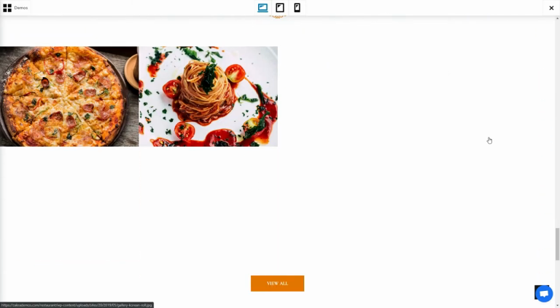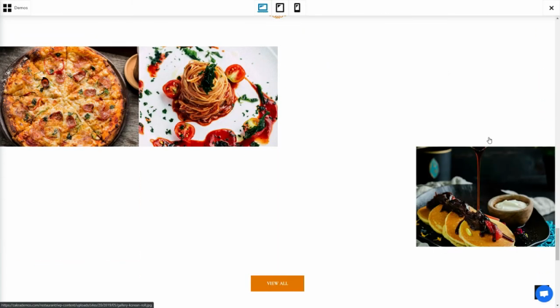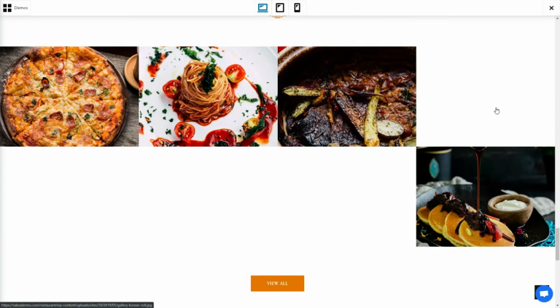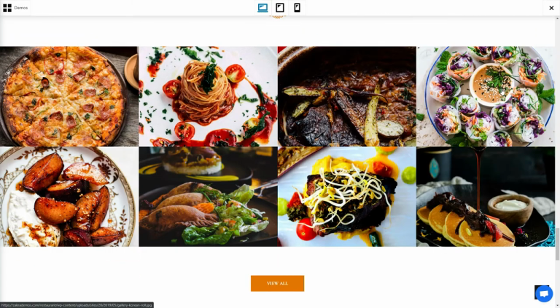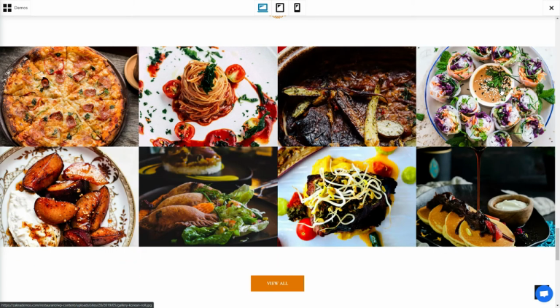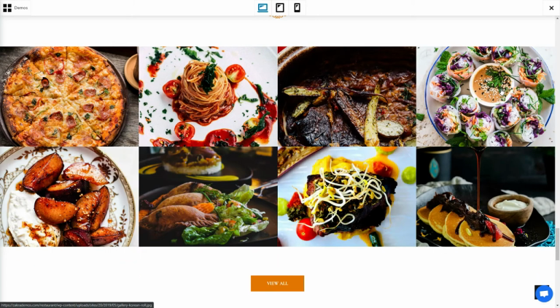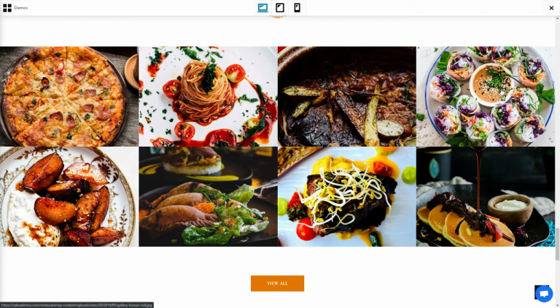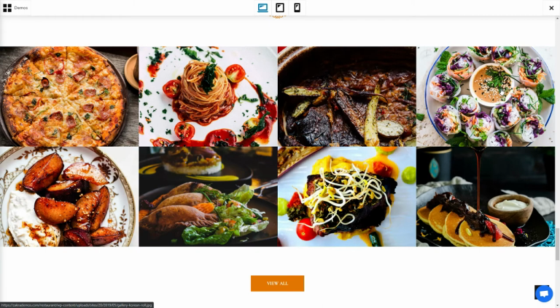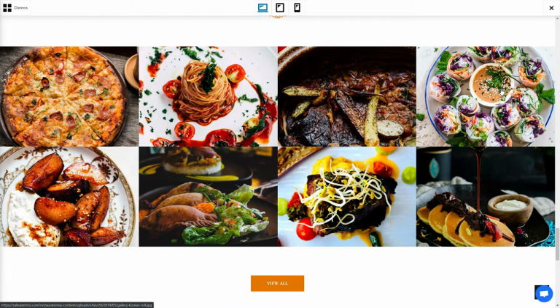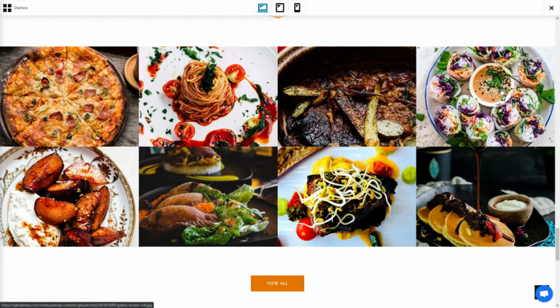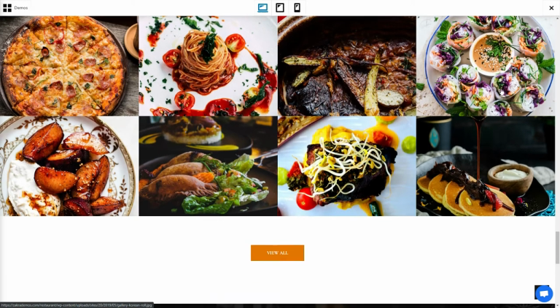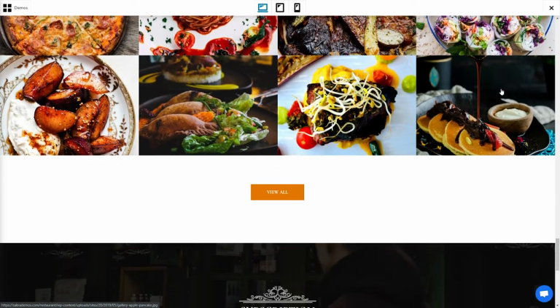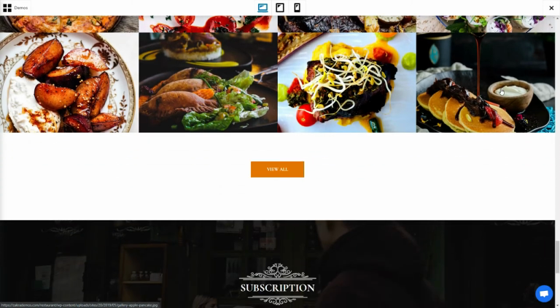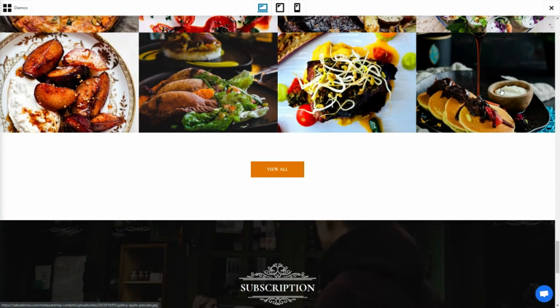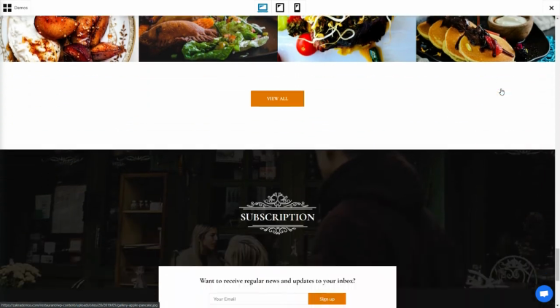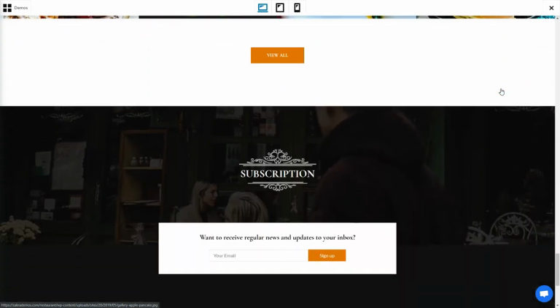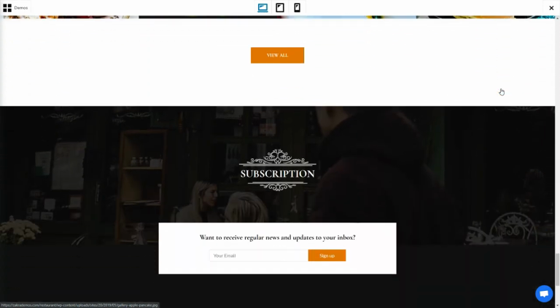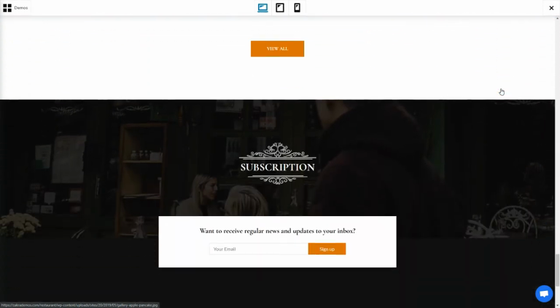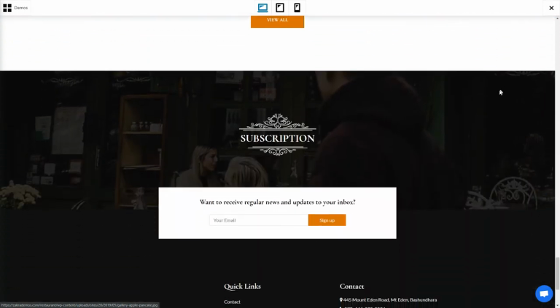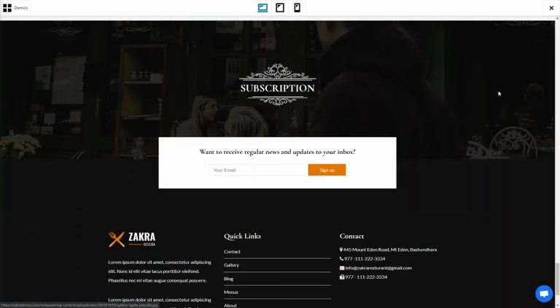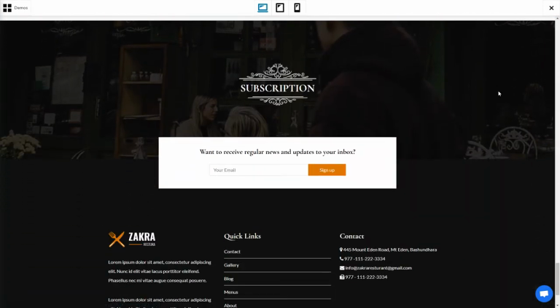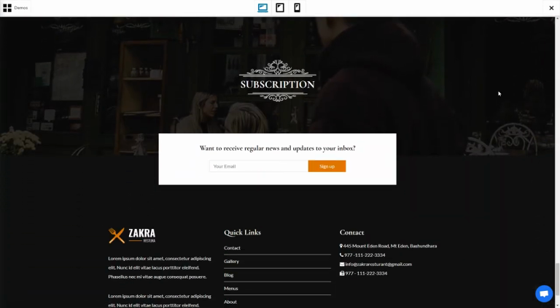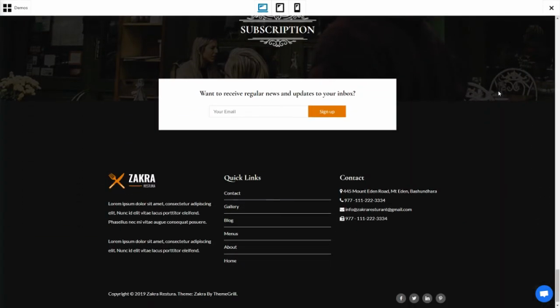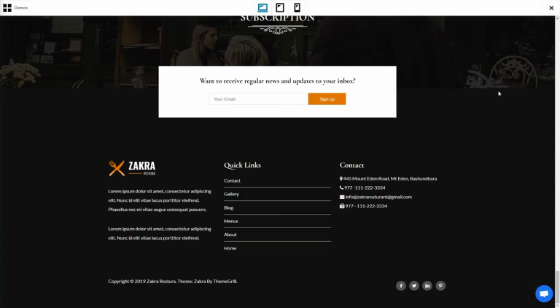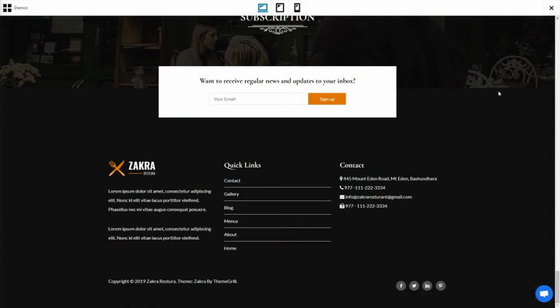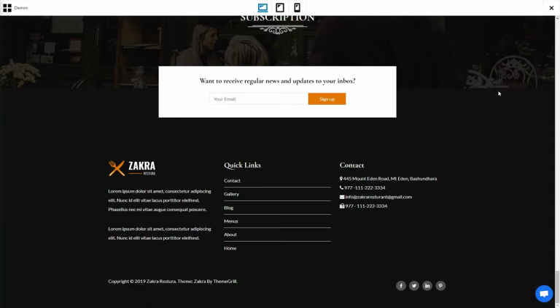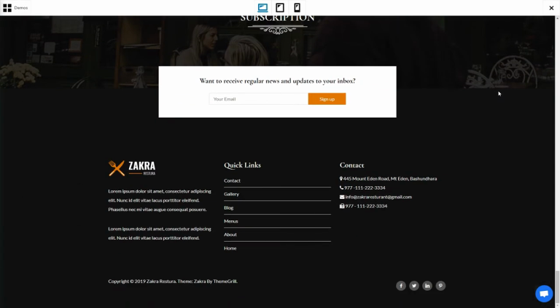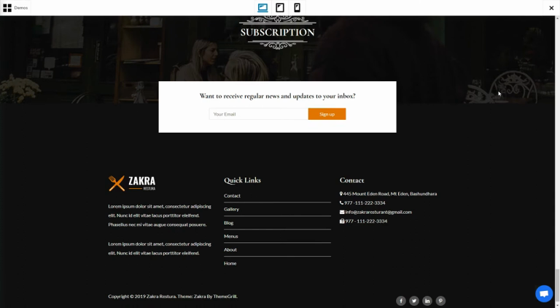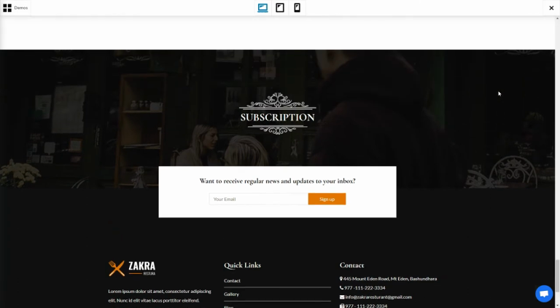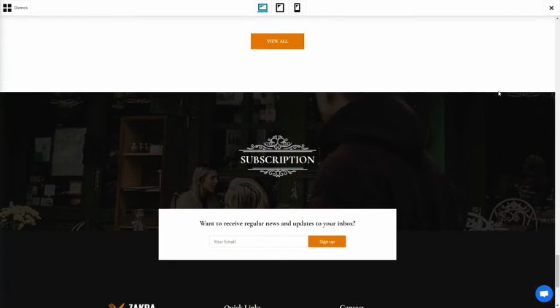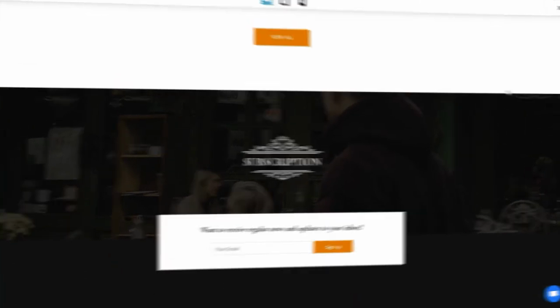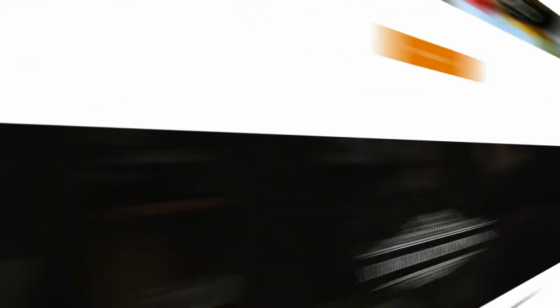The theme is mobile-friendly, Gutenberg-compatible, SEO-friendly, translation-ready, and compatible with all major WordPress plugins.